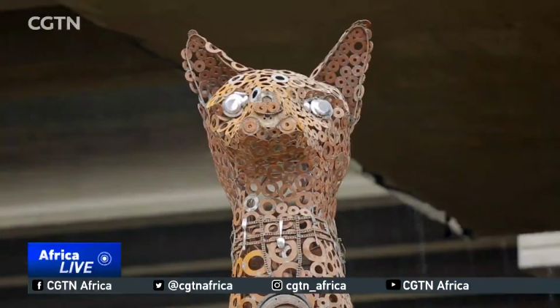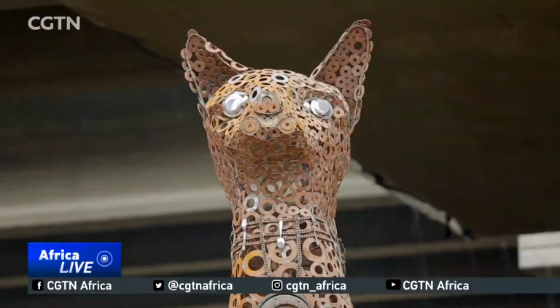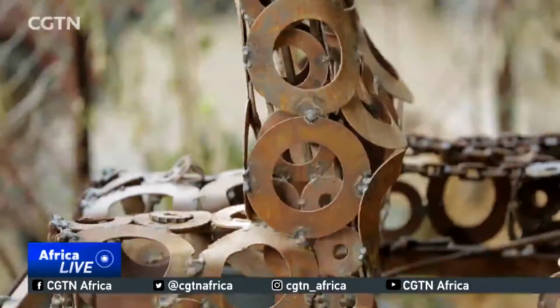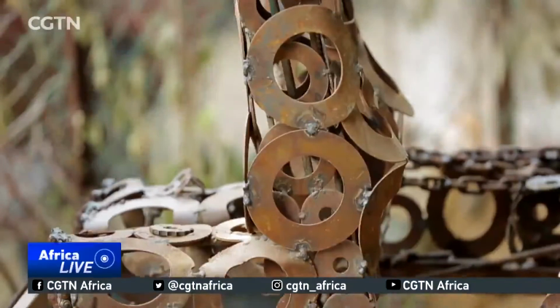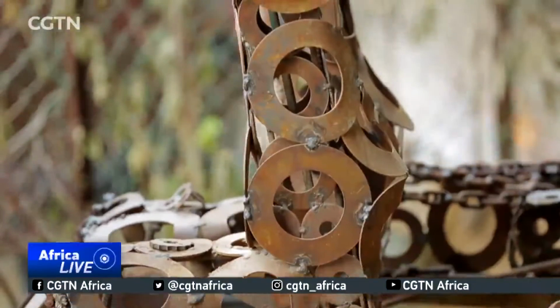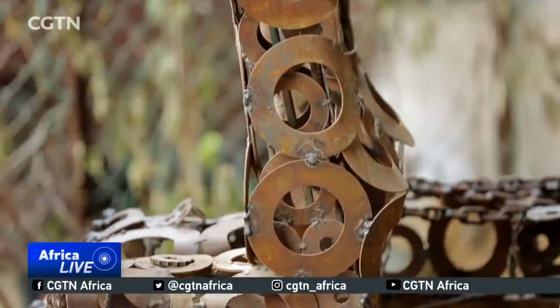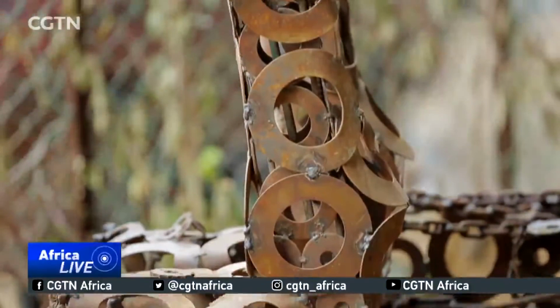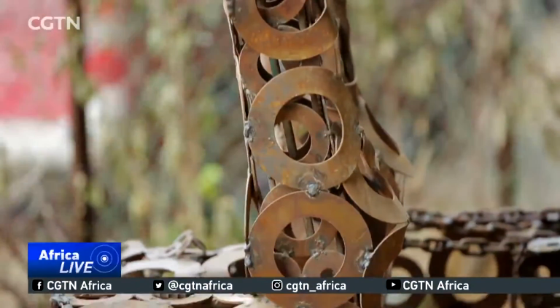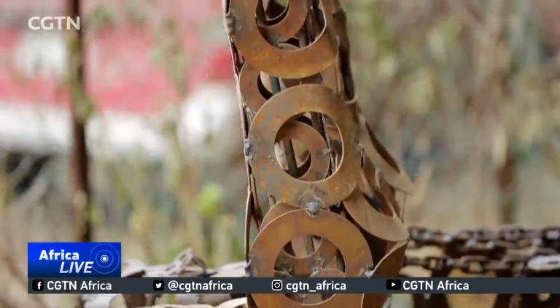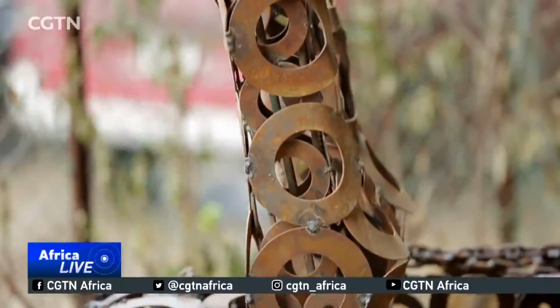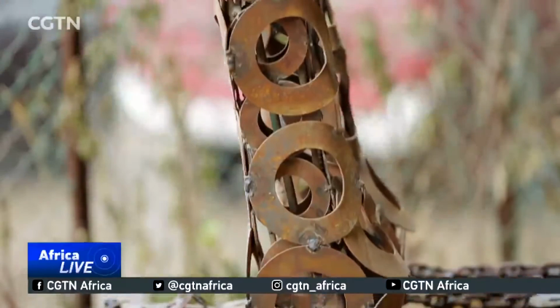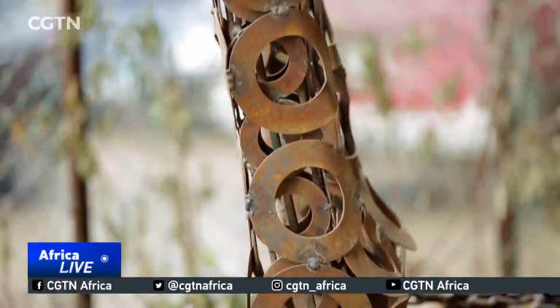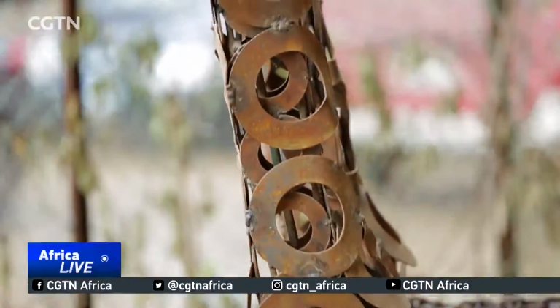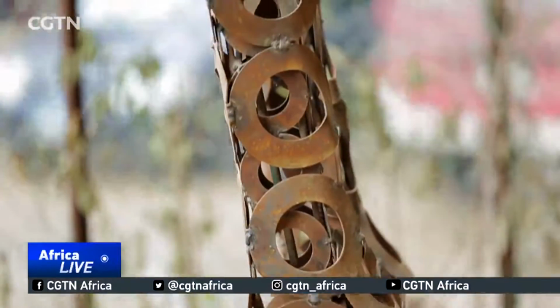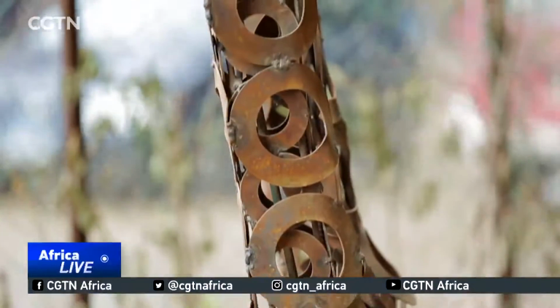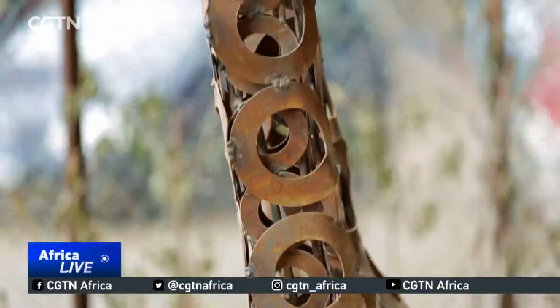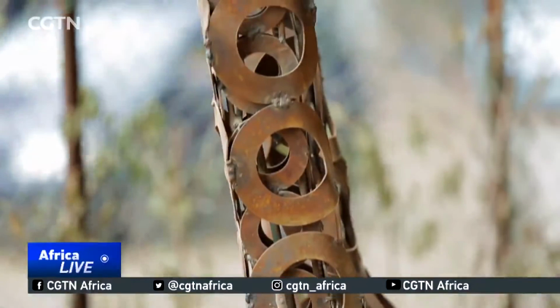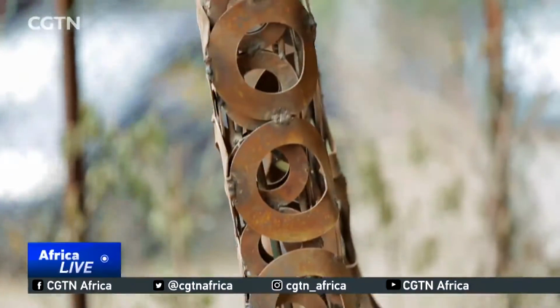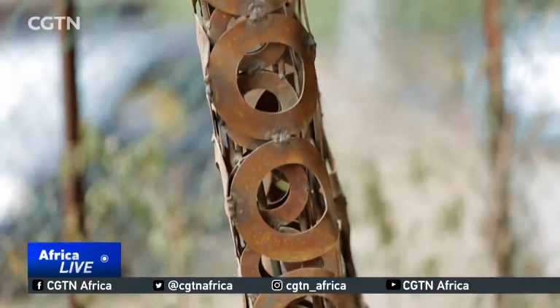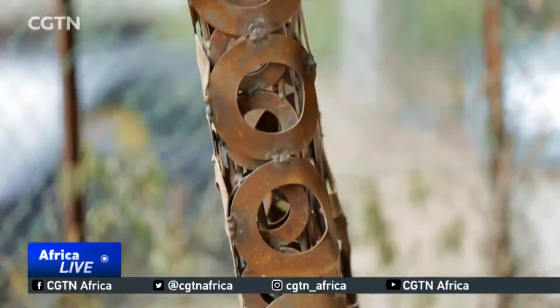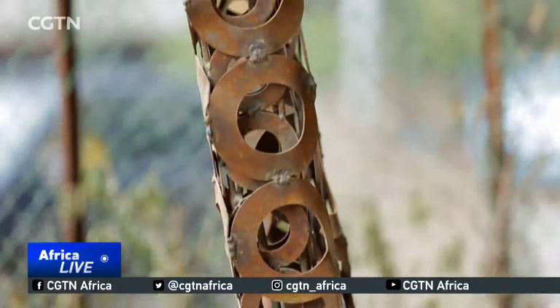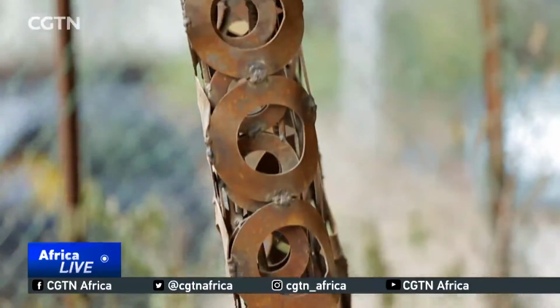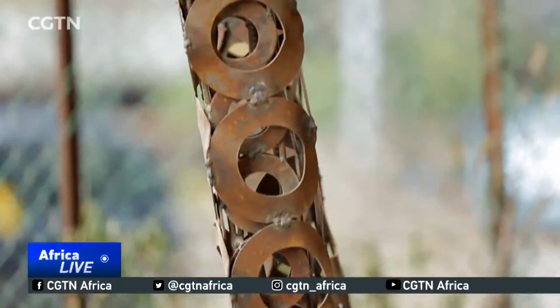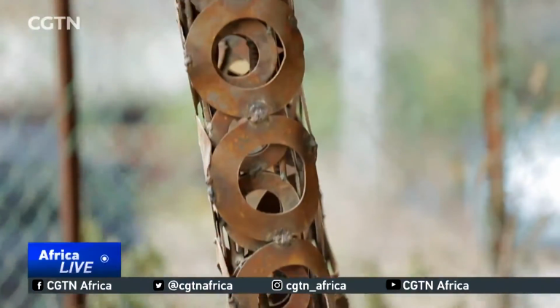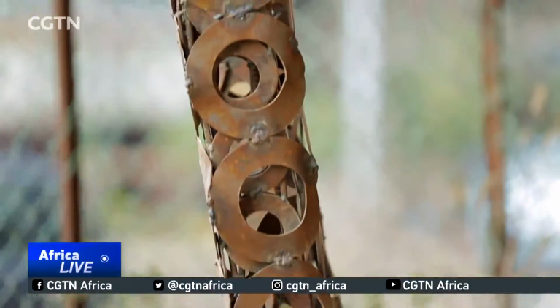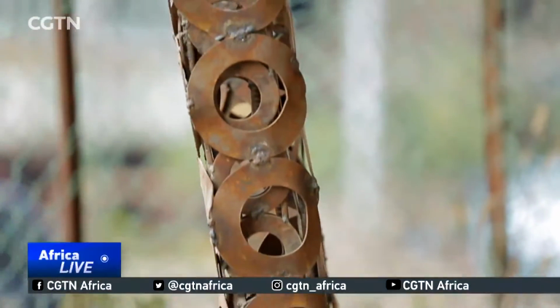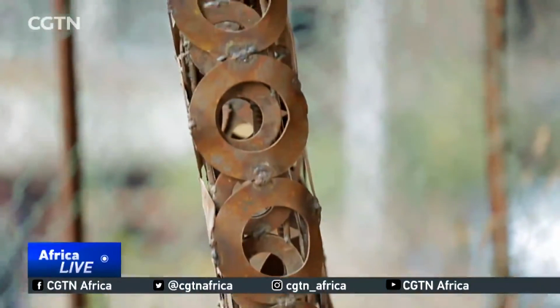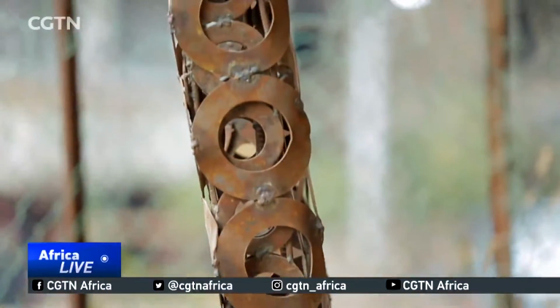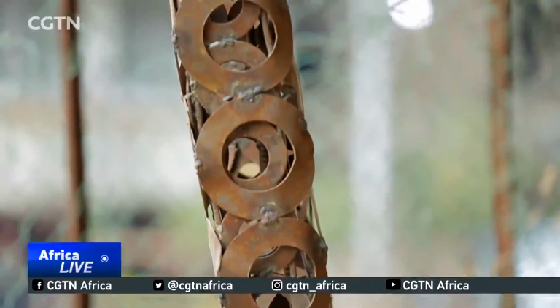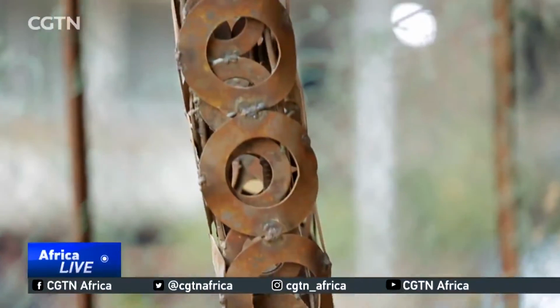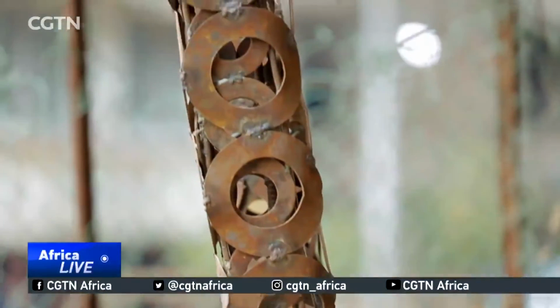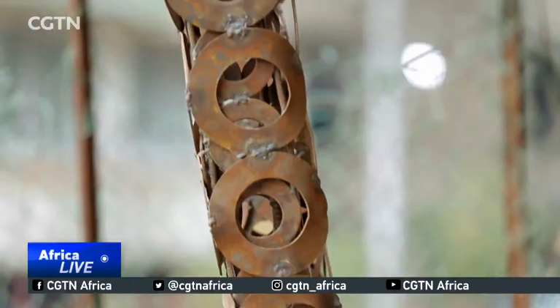The 6-meter-long statue consumed some 3,000 pieces of rounded parts, all hunted from junk collectors.